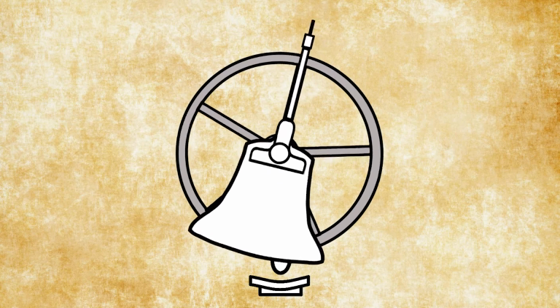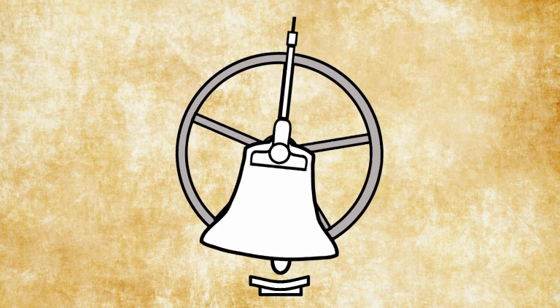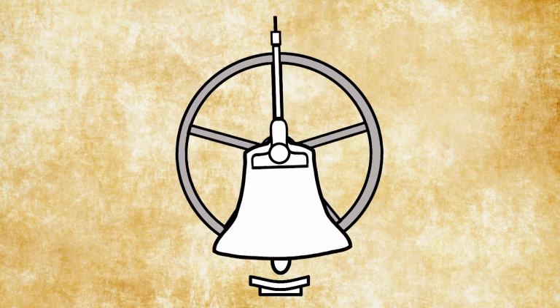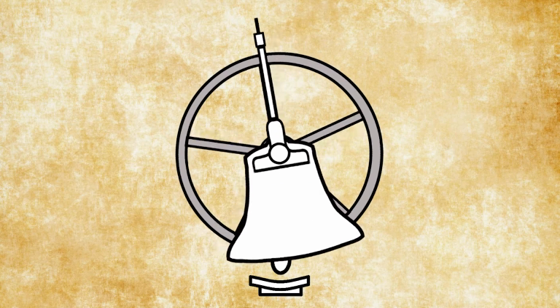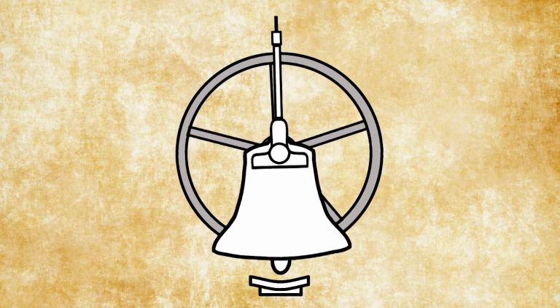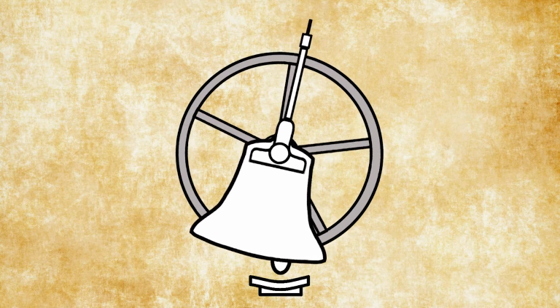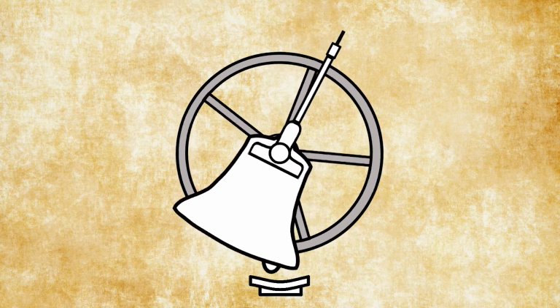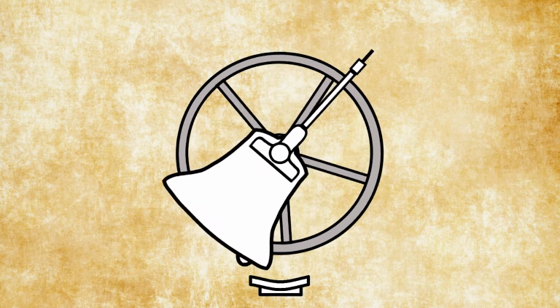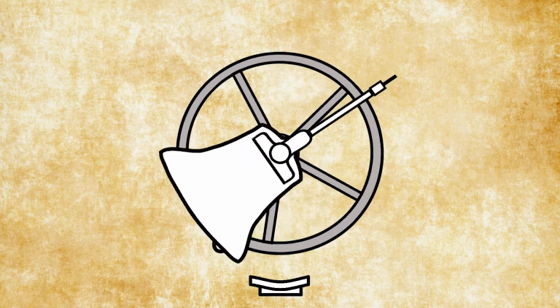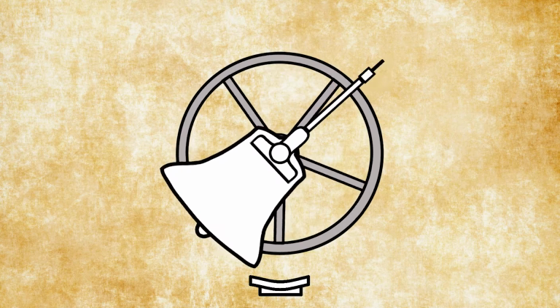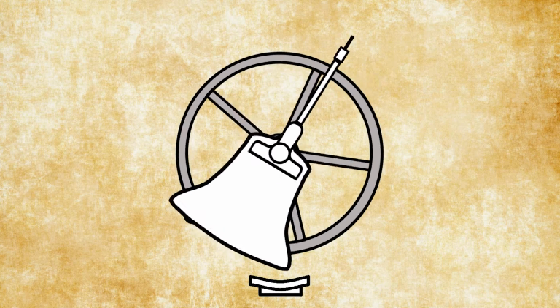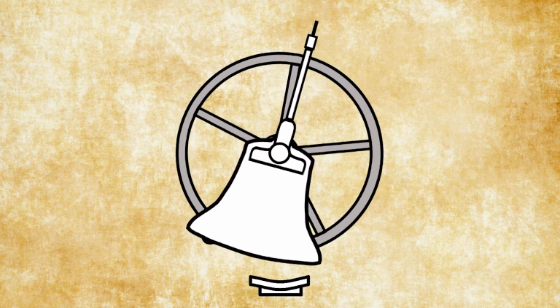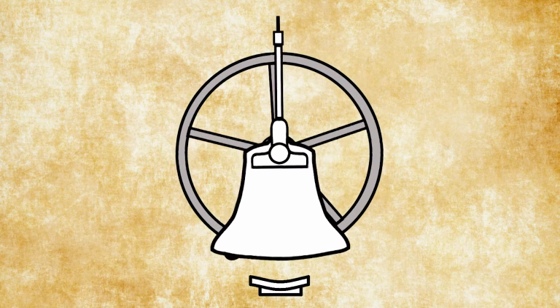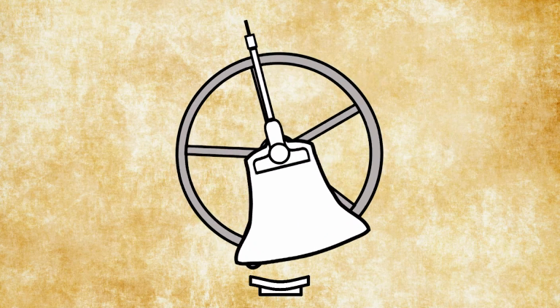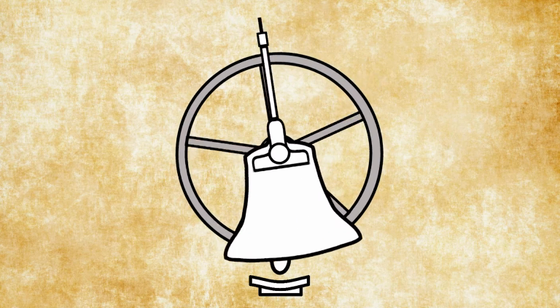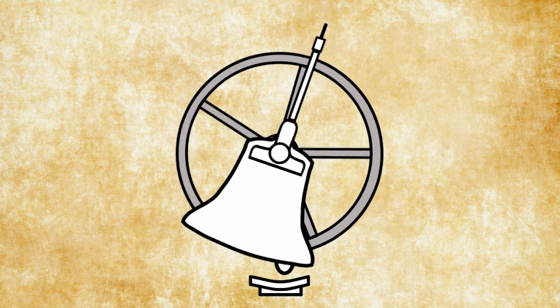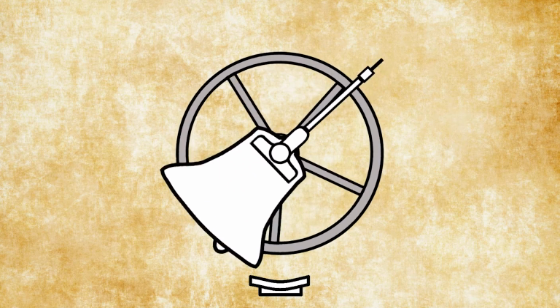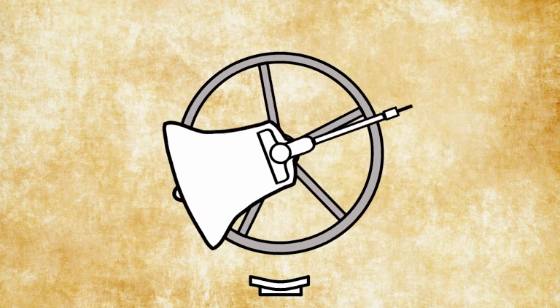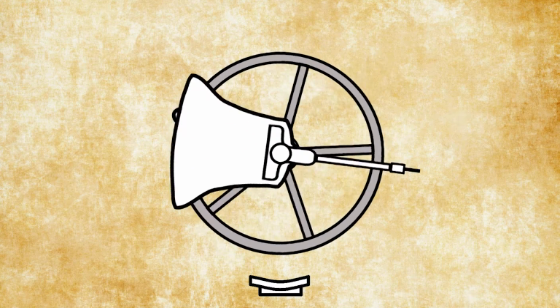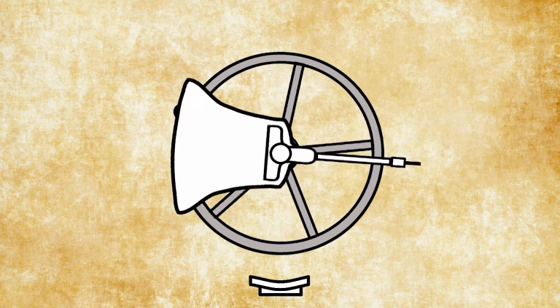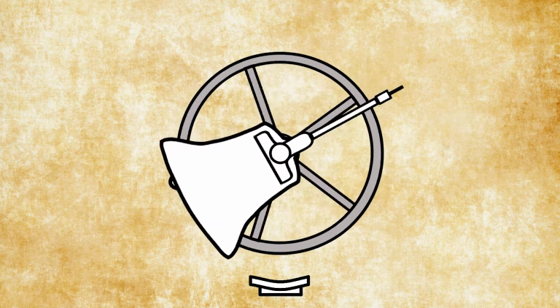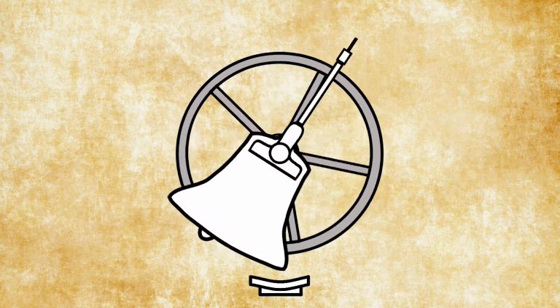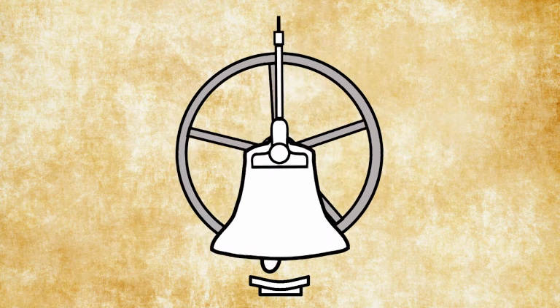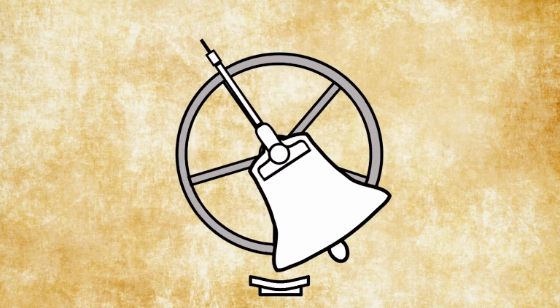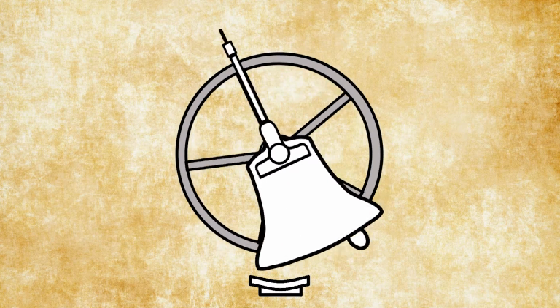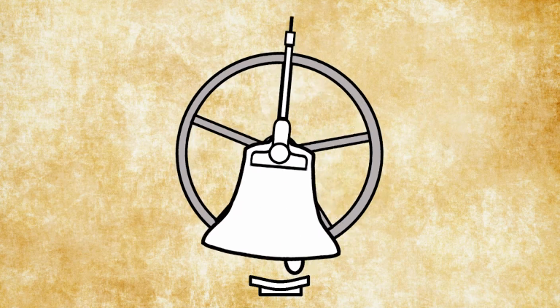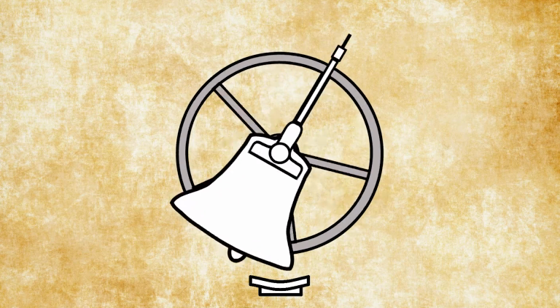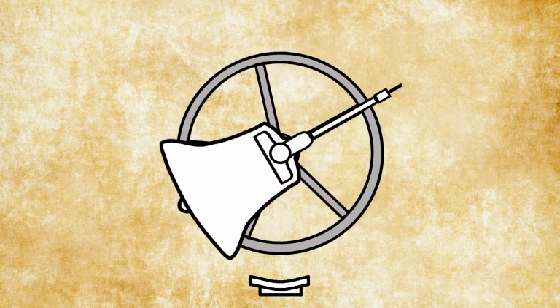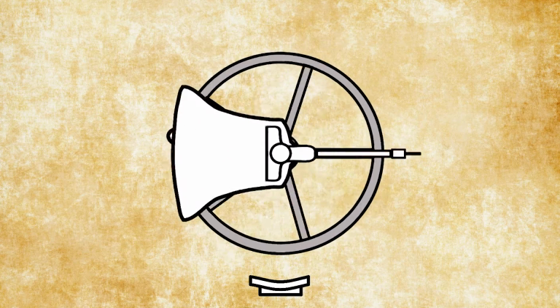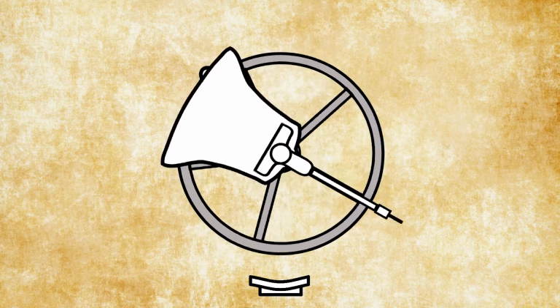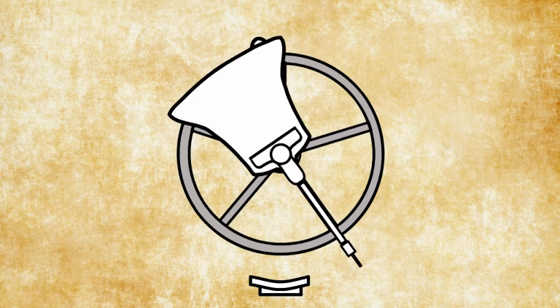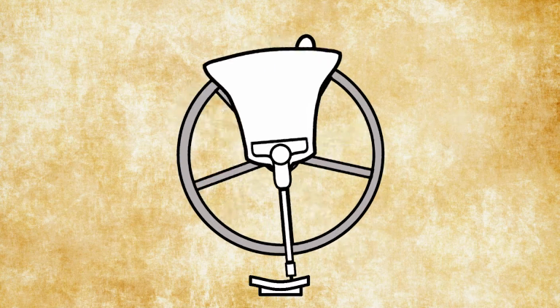We ring from the mouth upwards, or just slightly over, and it goes clockwise then anticlockwise.